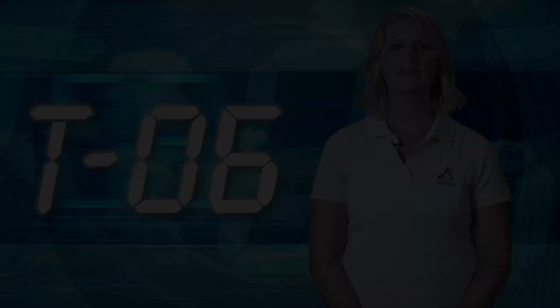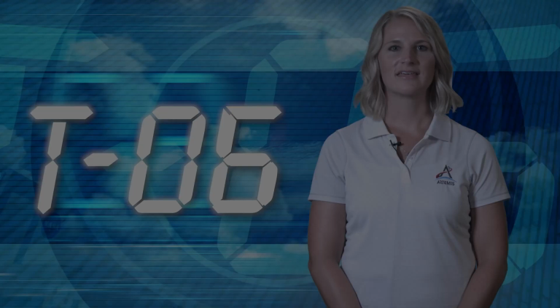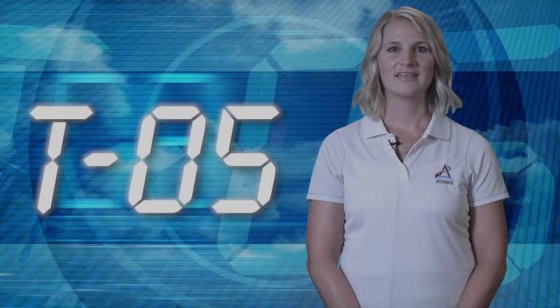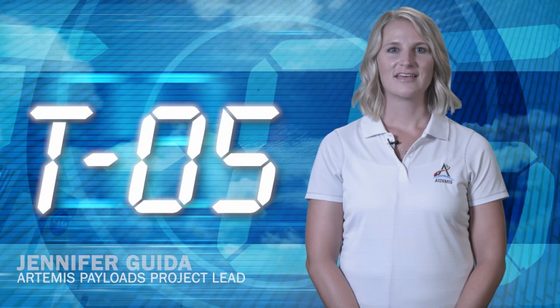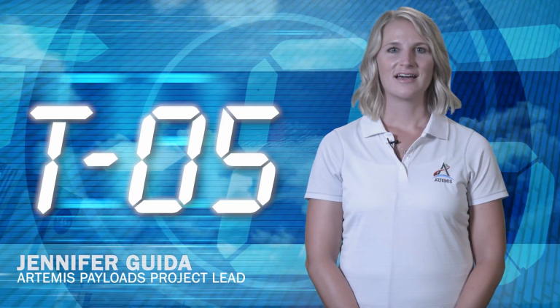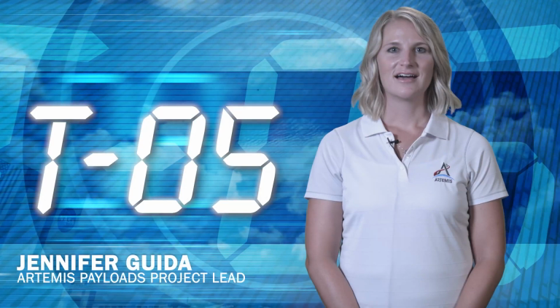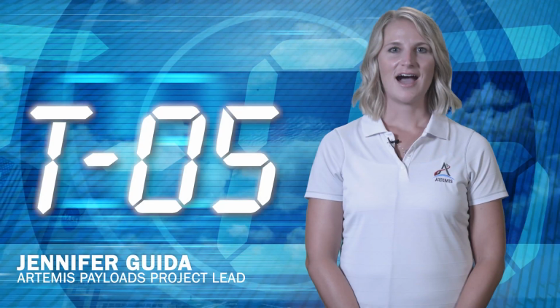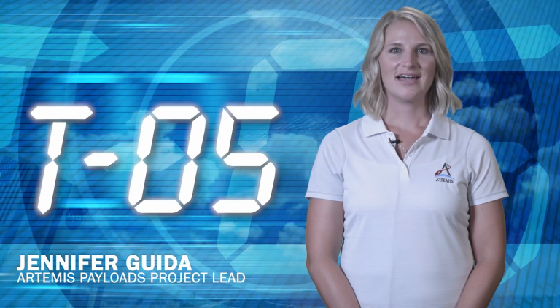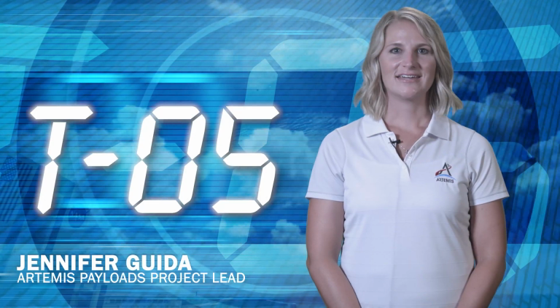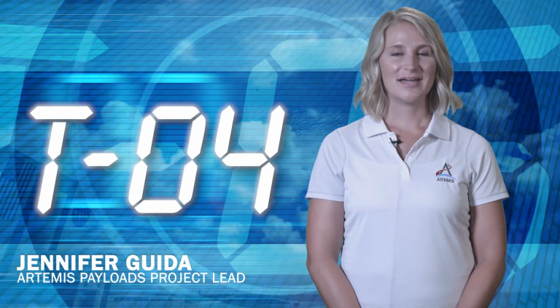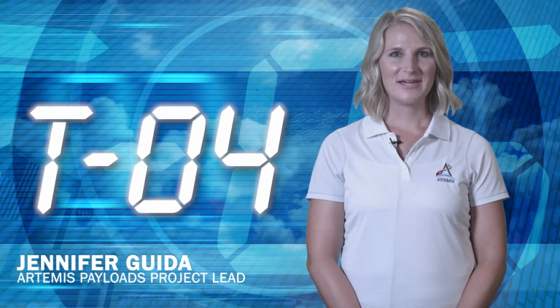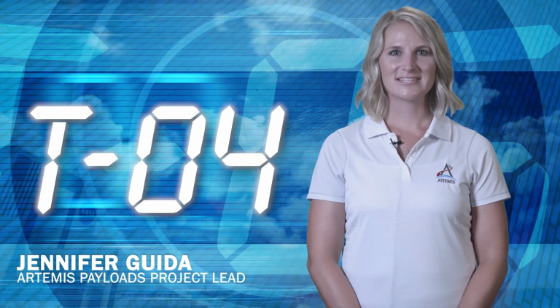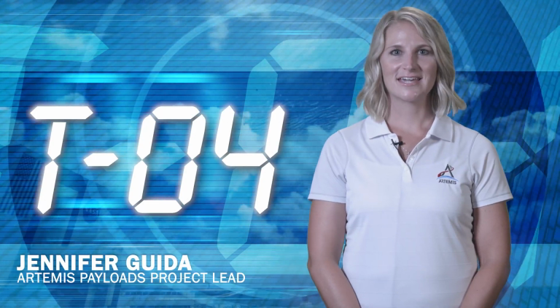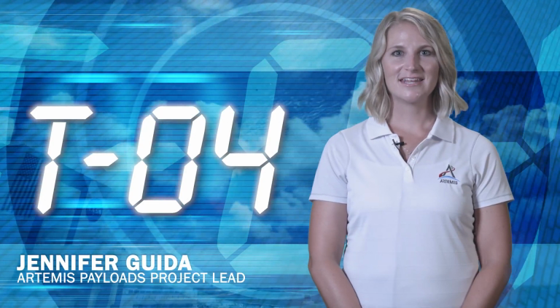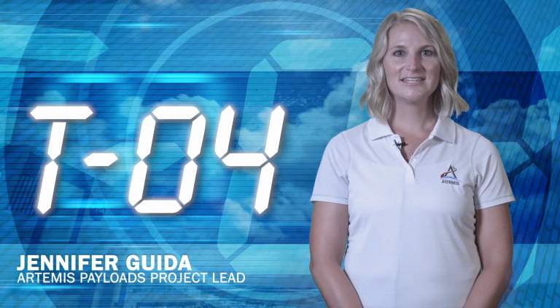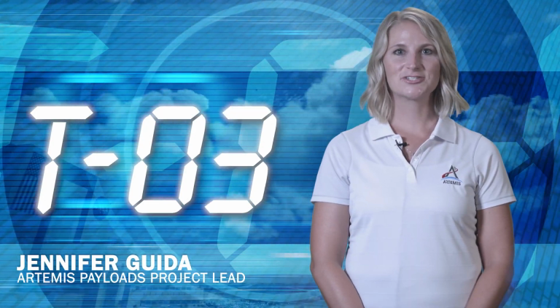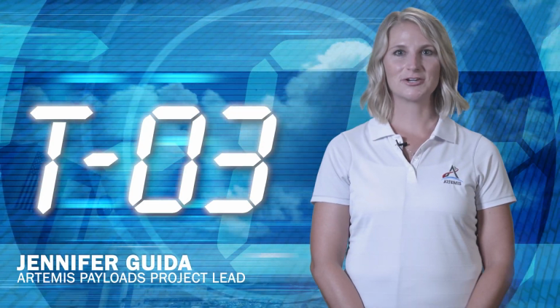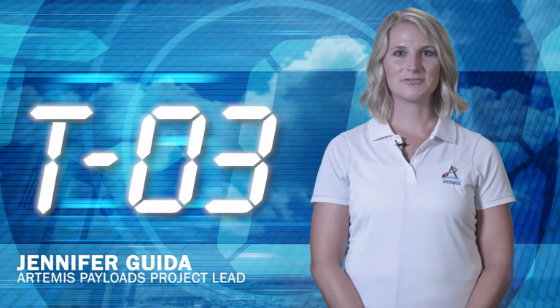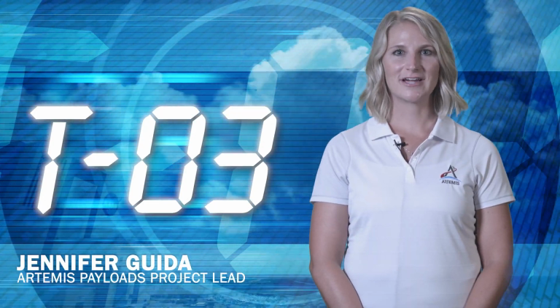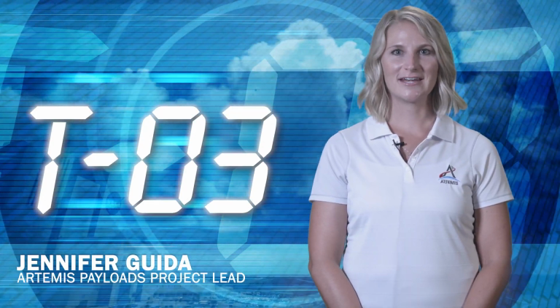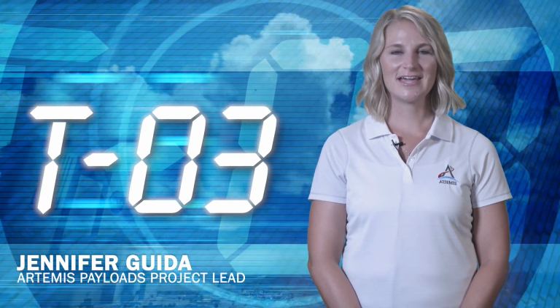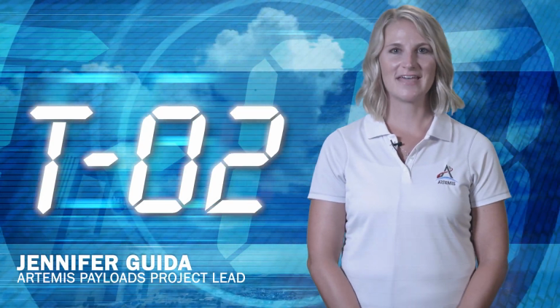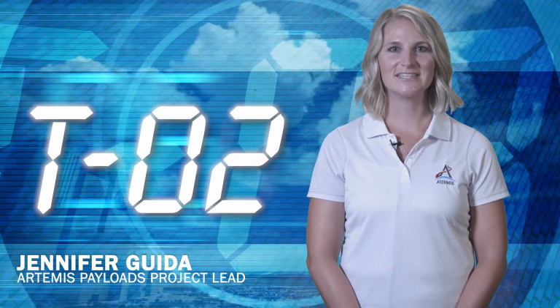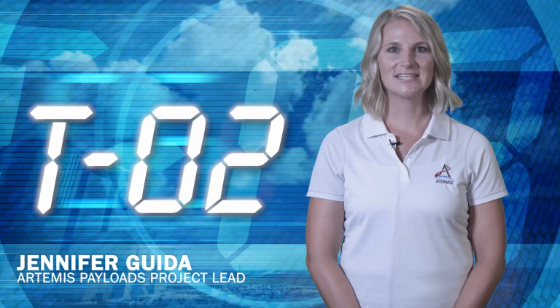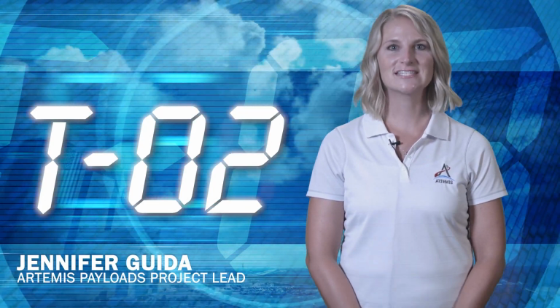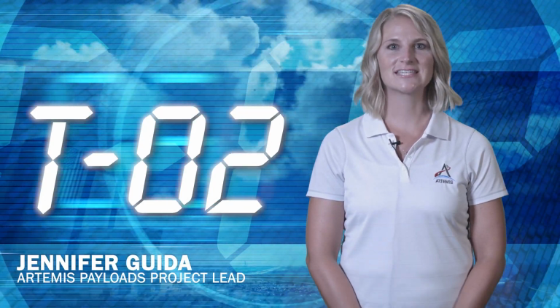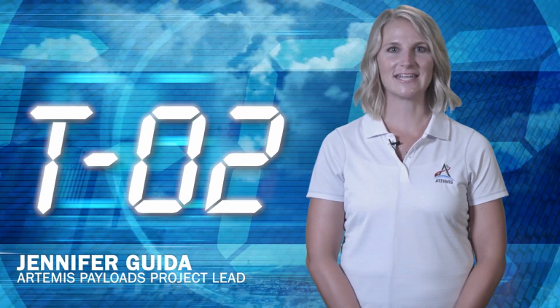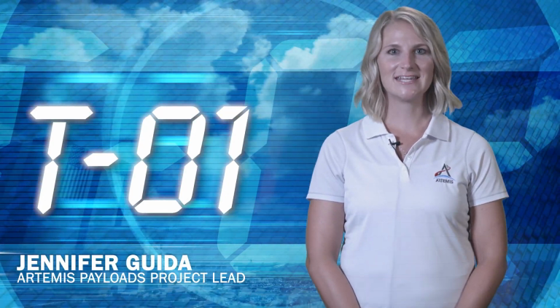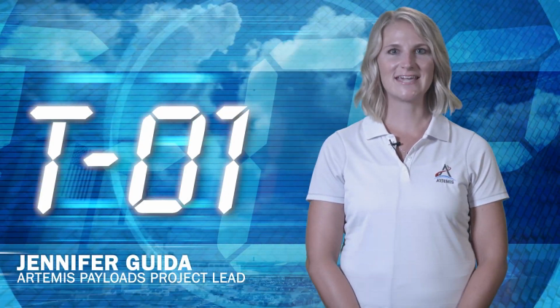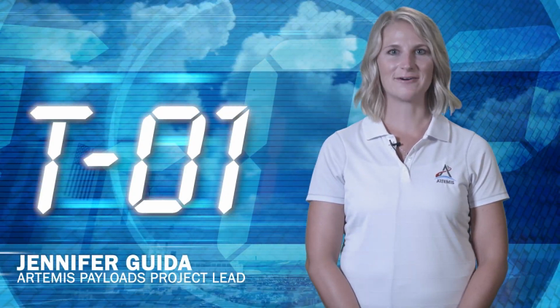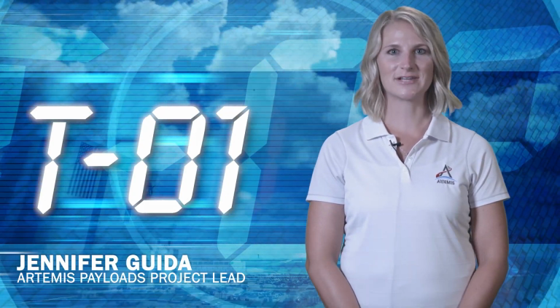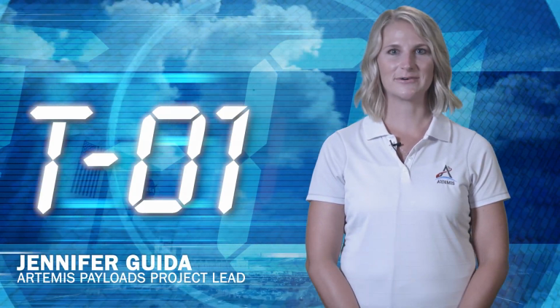Hi, I'm NASA Kennedy's Jennifer Gaida and this is Kennedy Countdown.